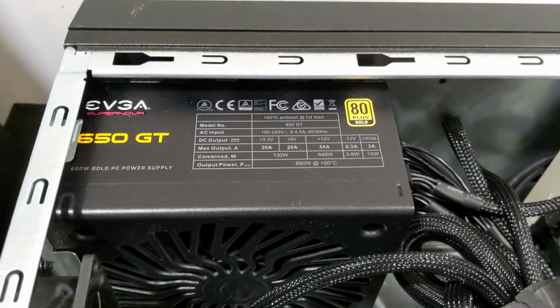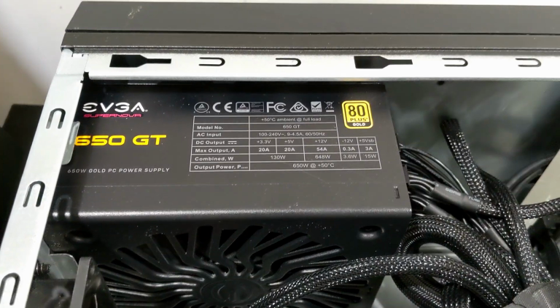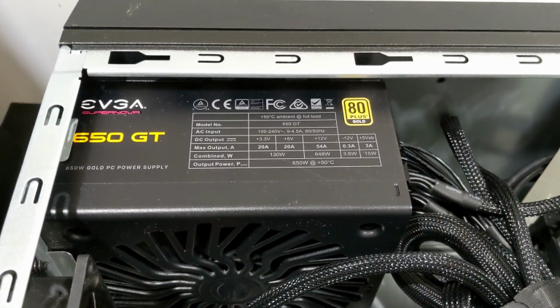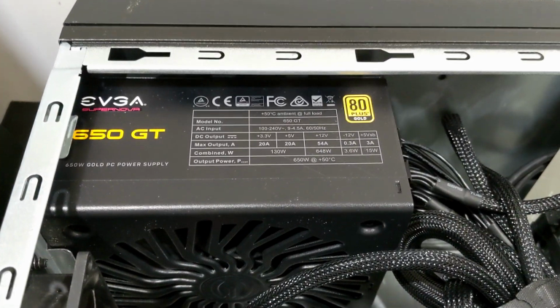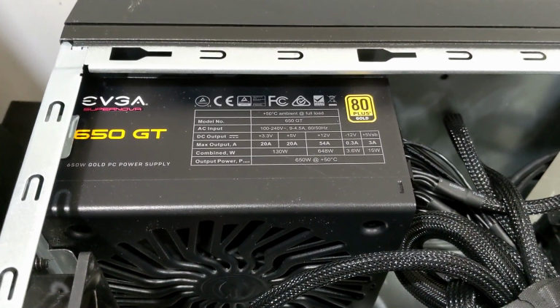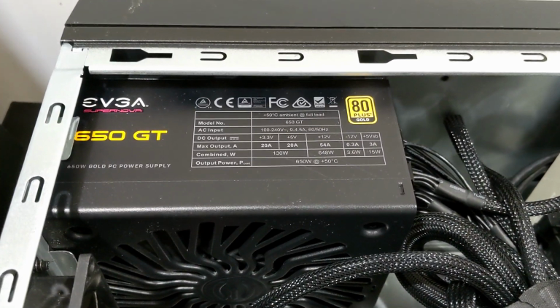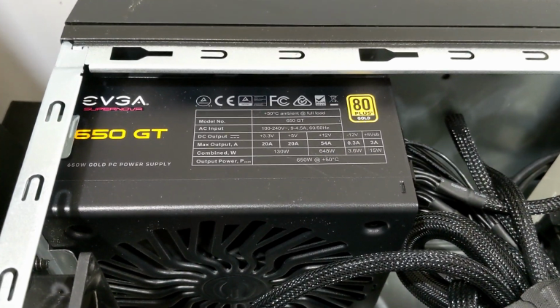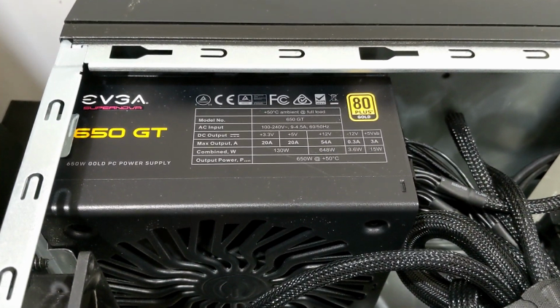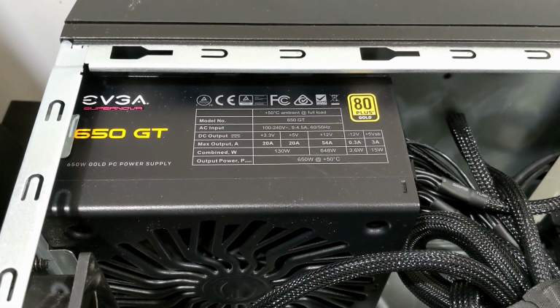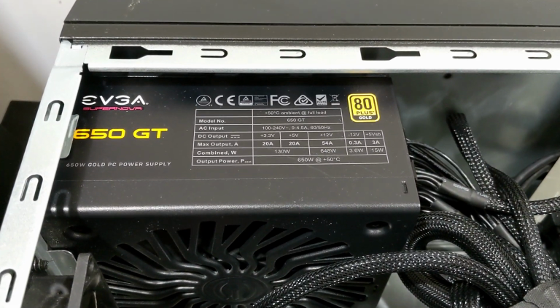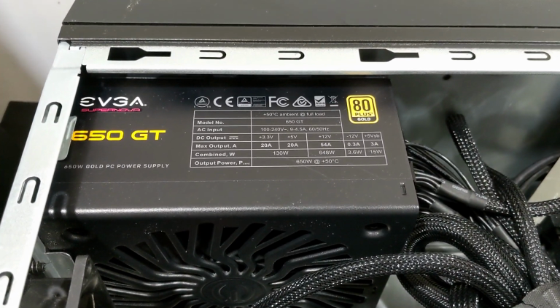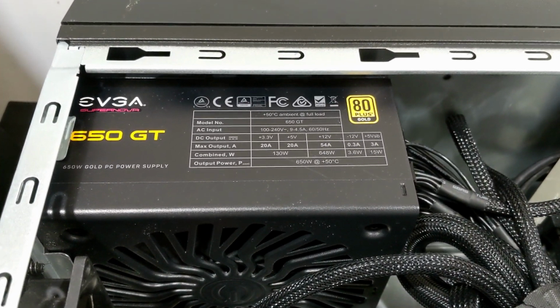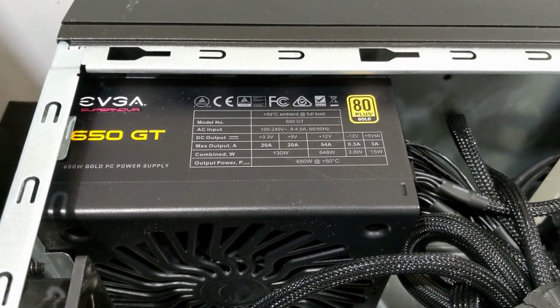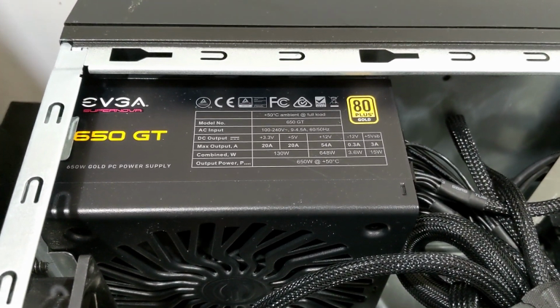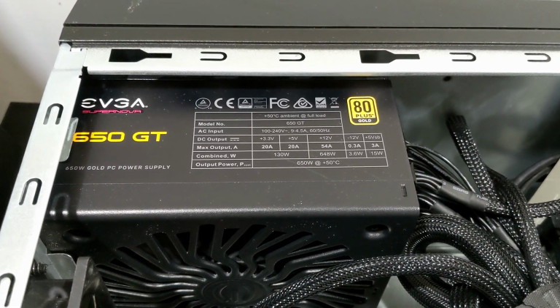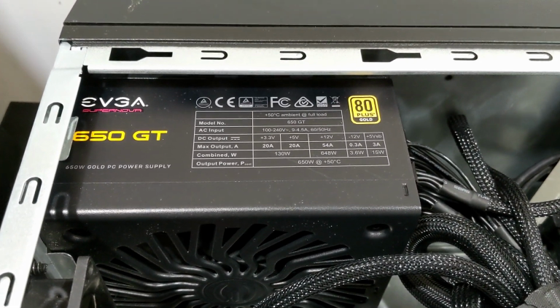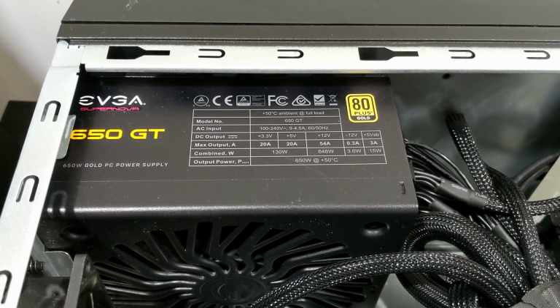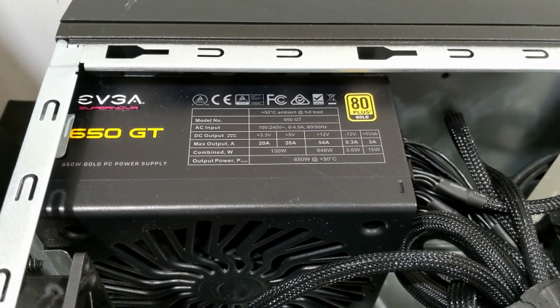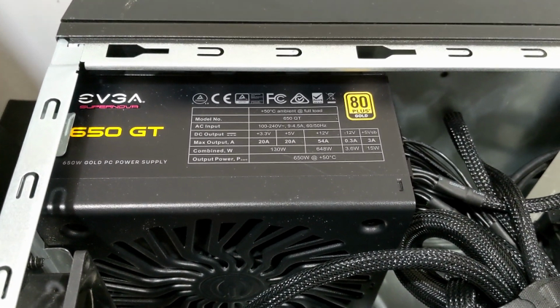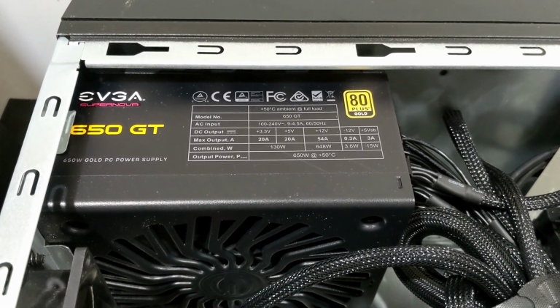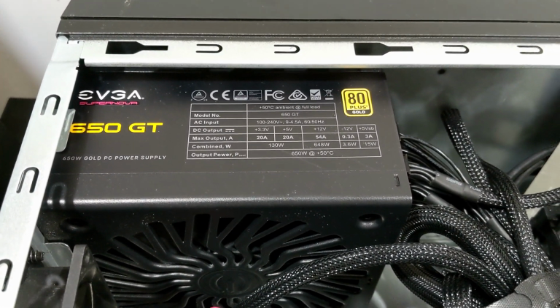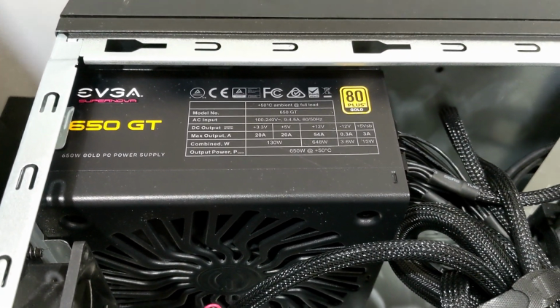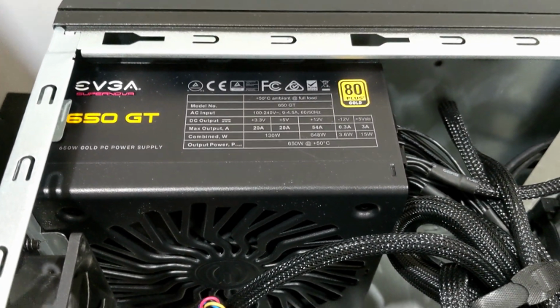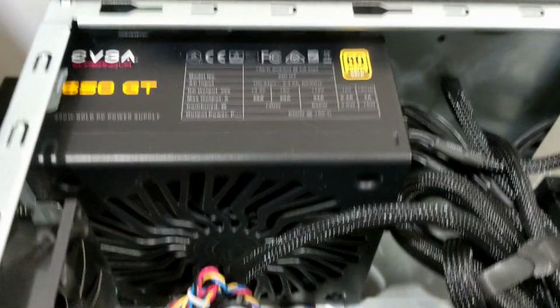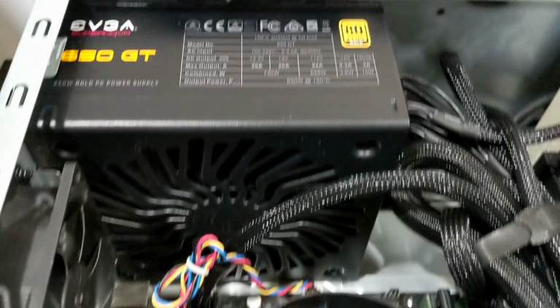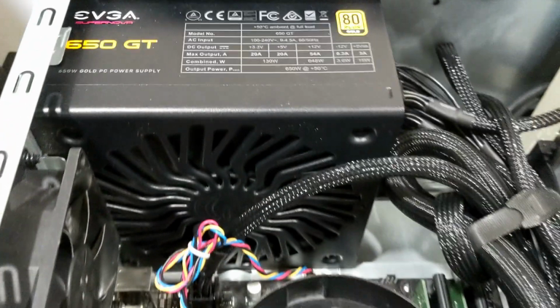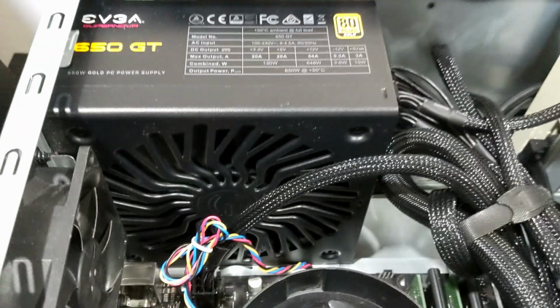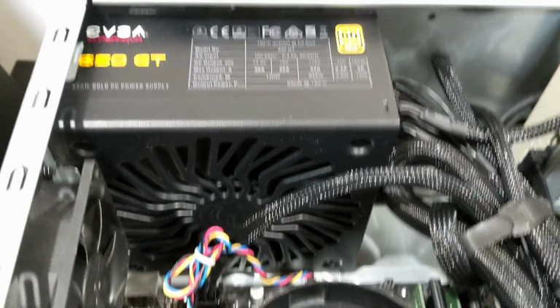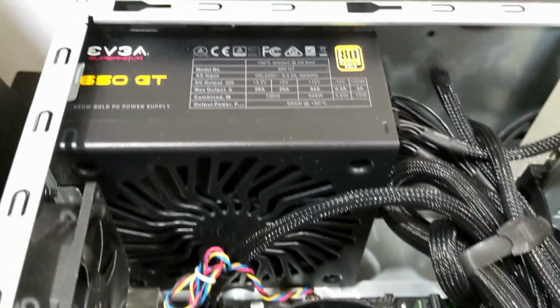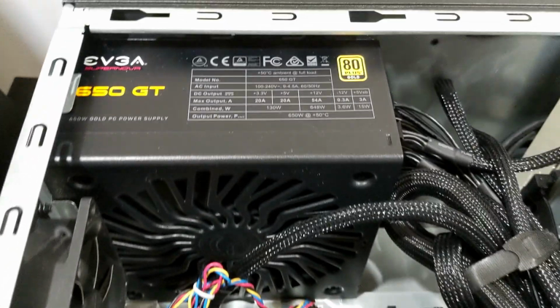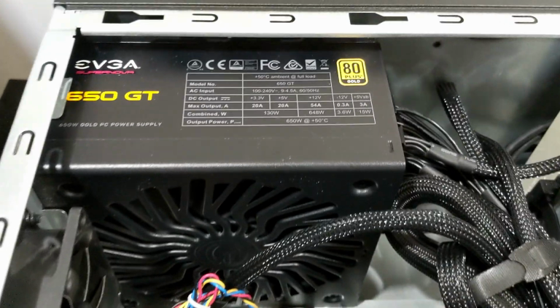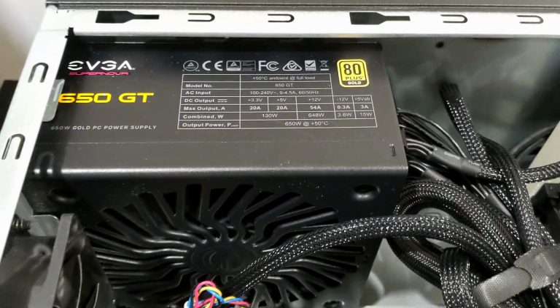Hey guys, I have the 650 GT EVGA power supply here and it's relatively new.